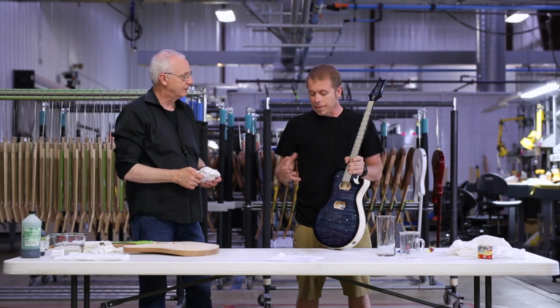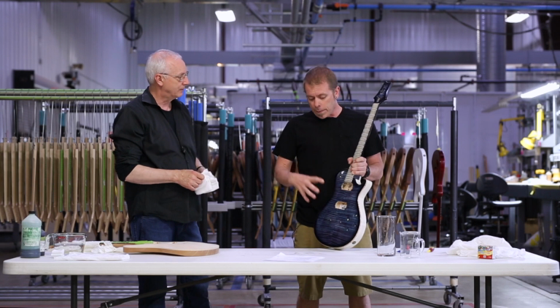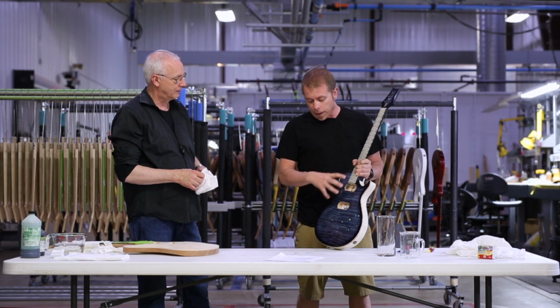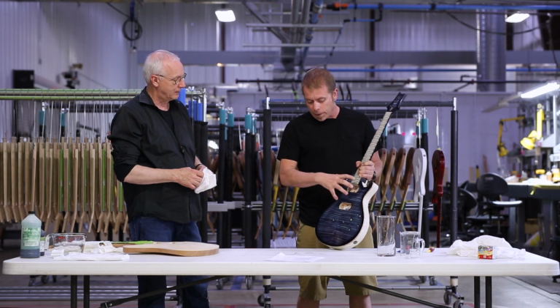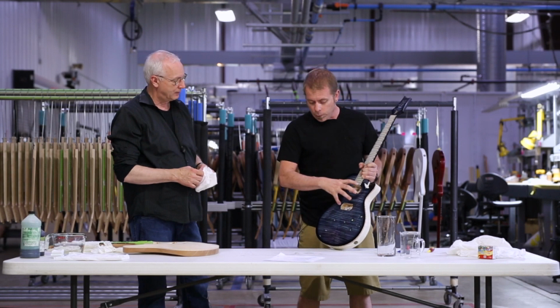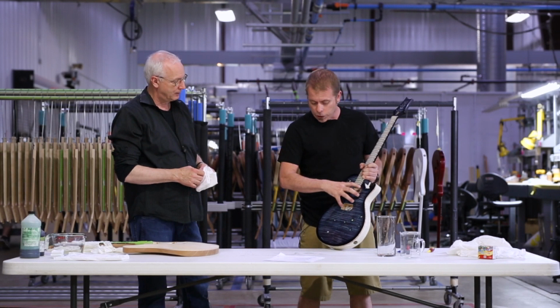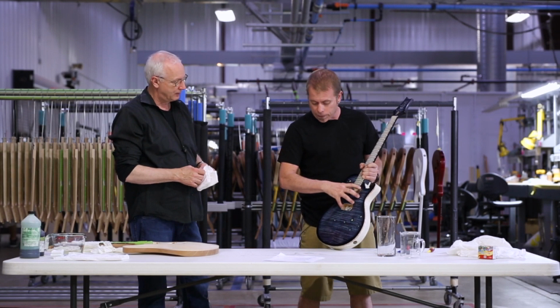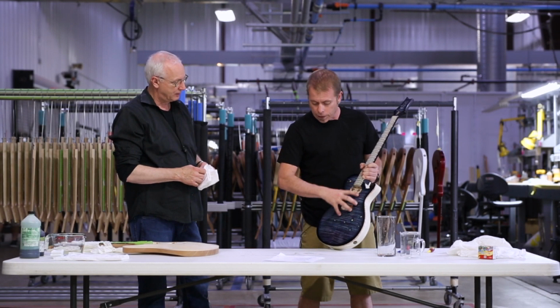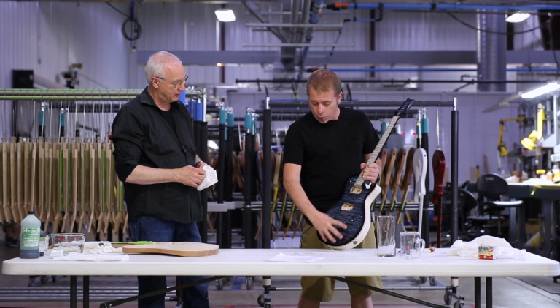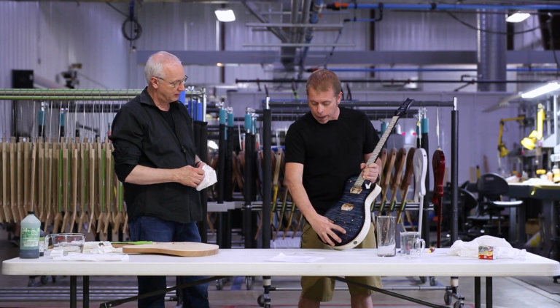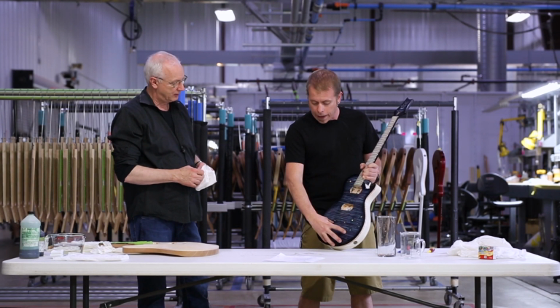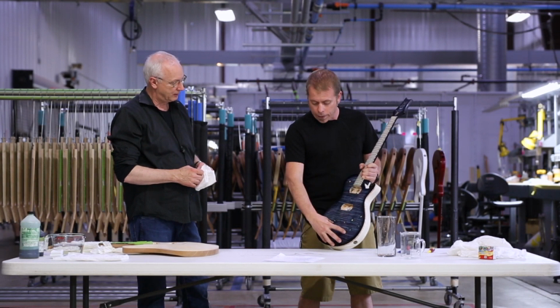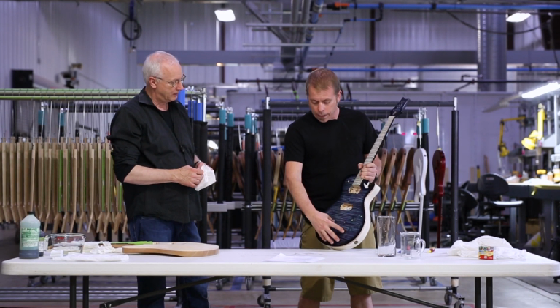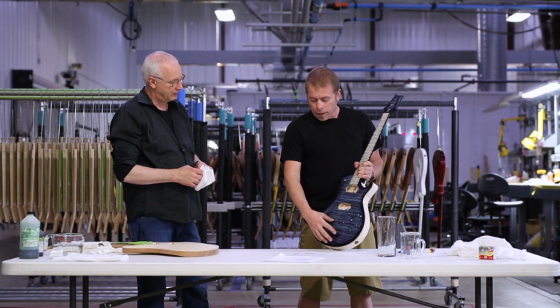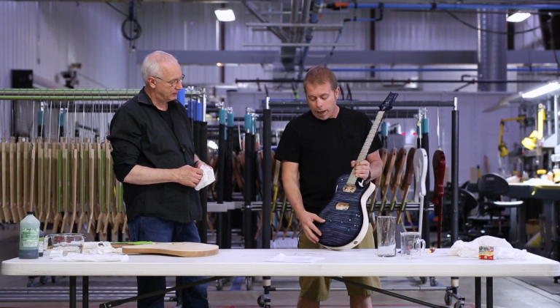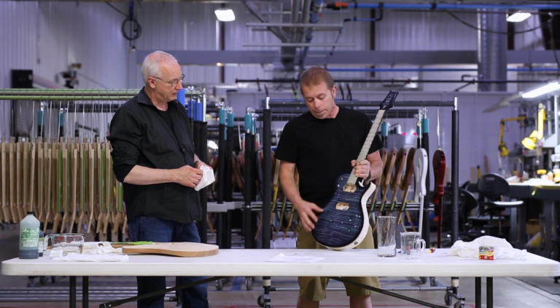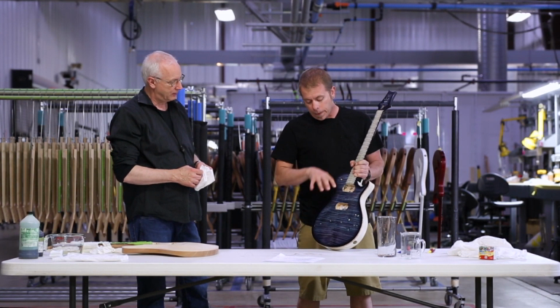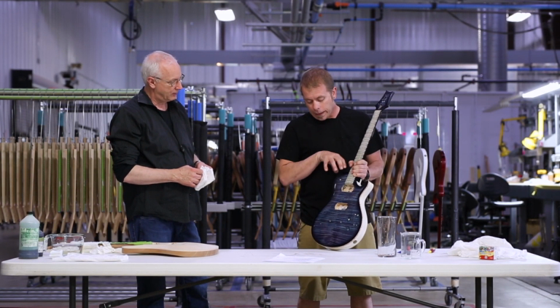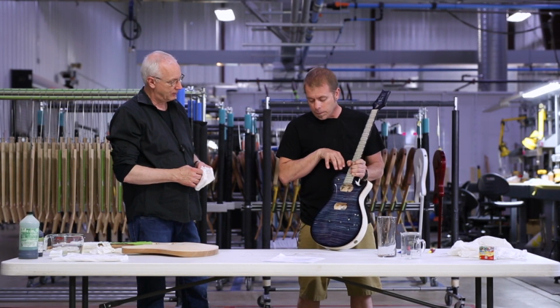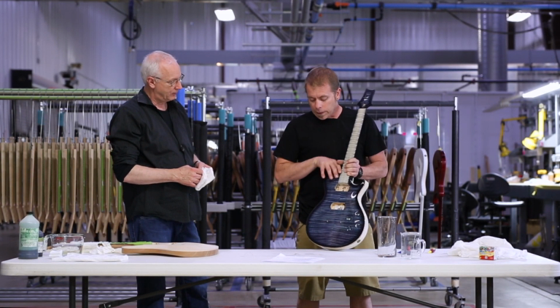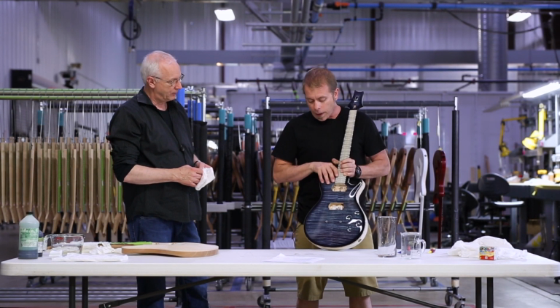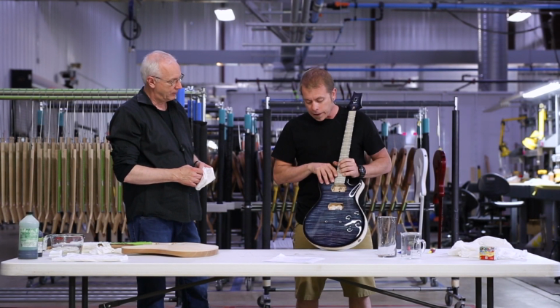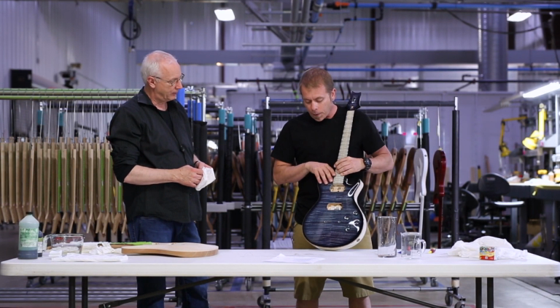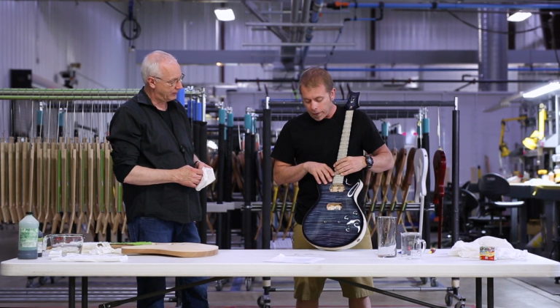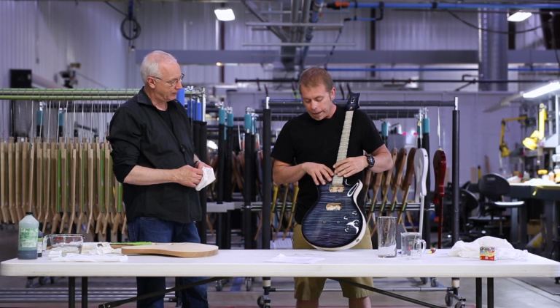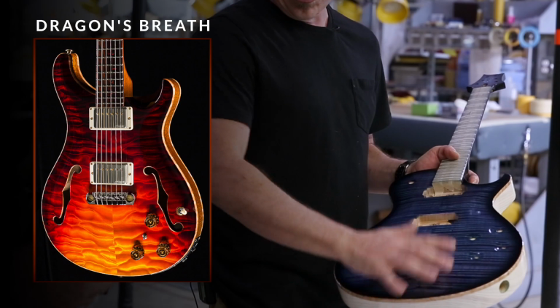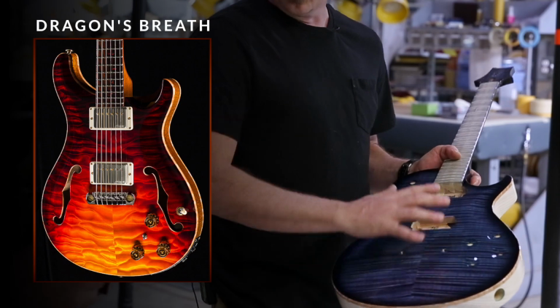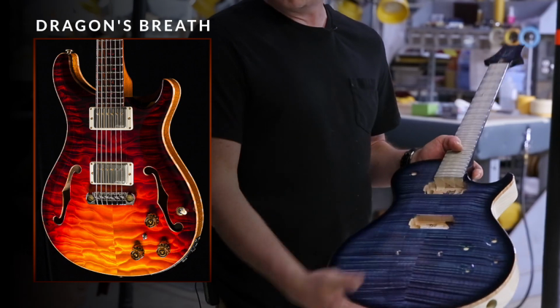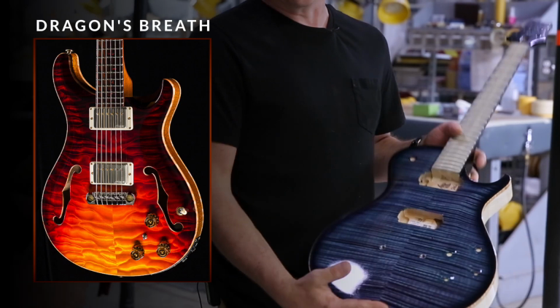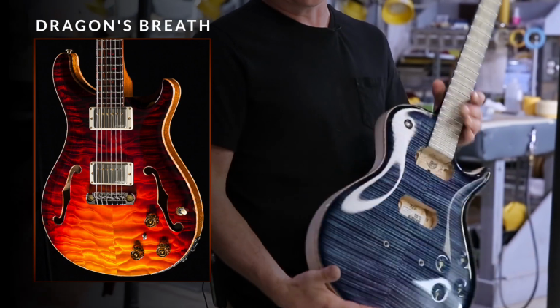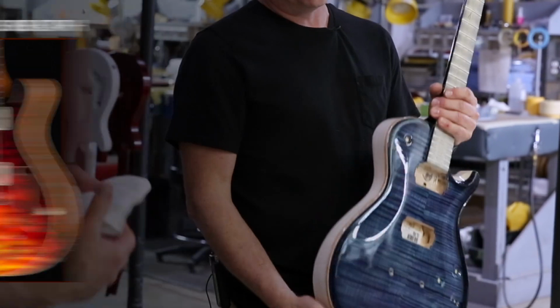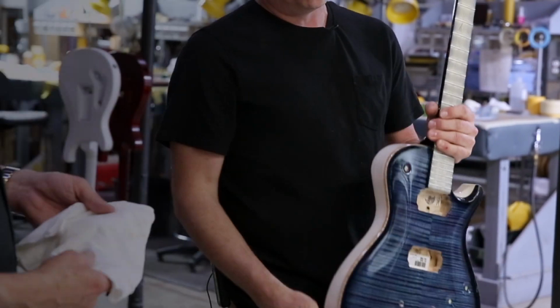Hi everybody, I'm Paul Reed Smith. We're at the PRS factory, and we've decided to go into staining today.